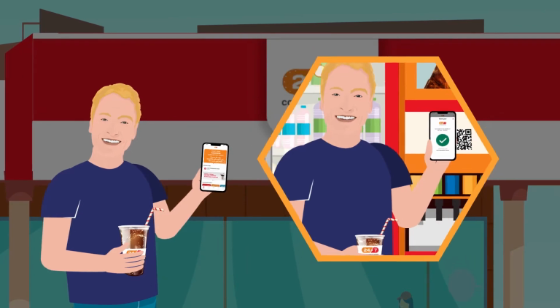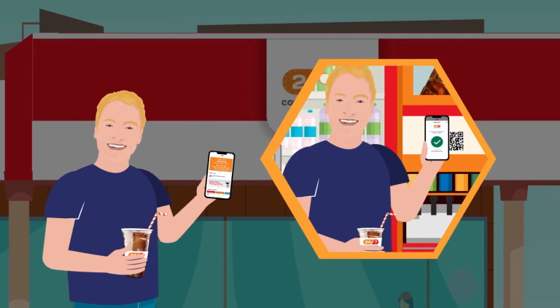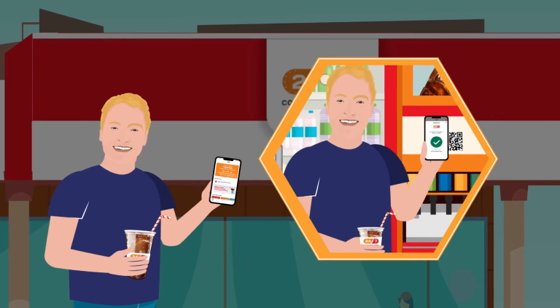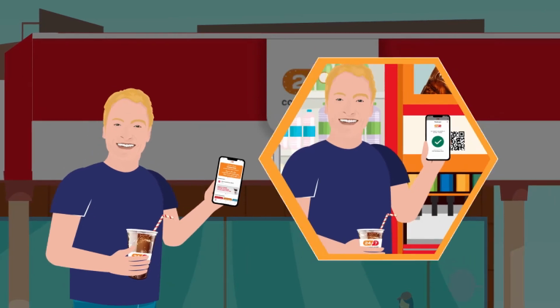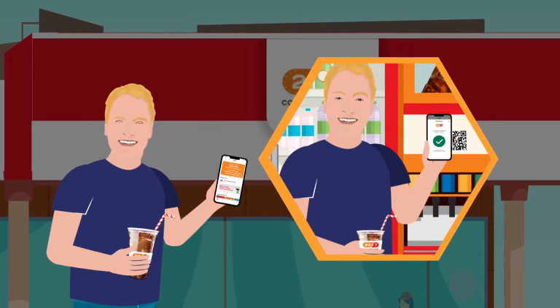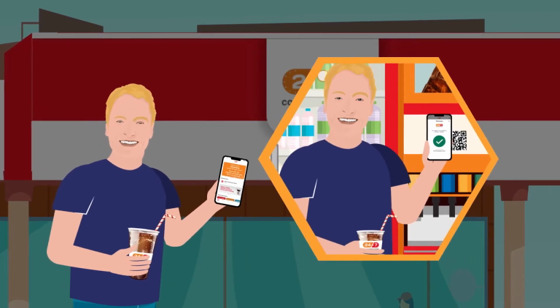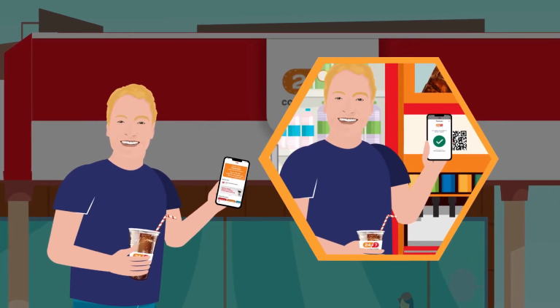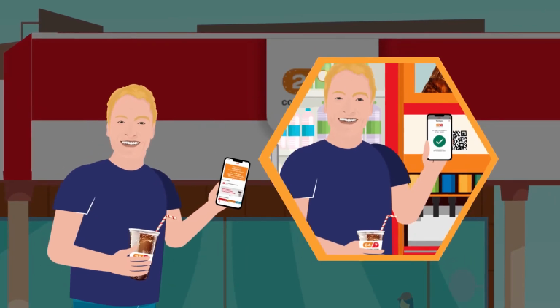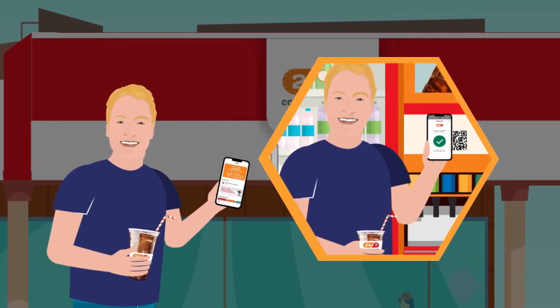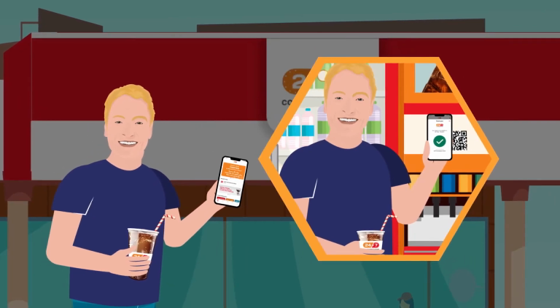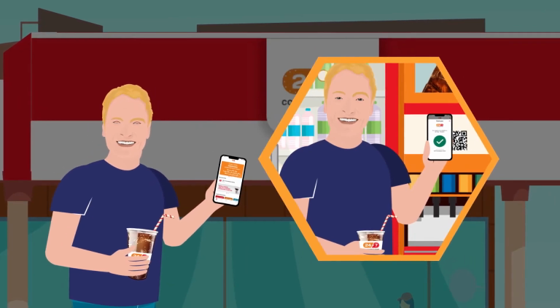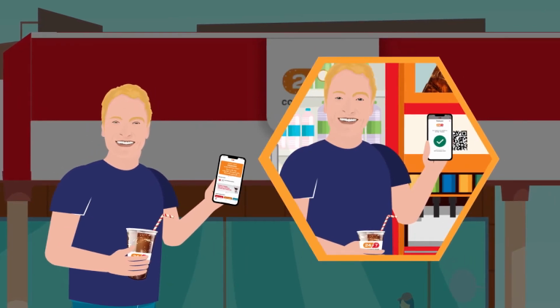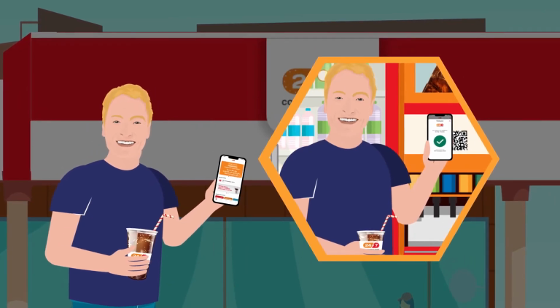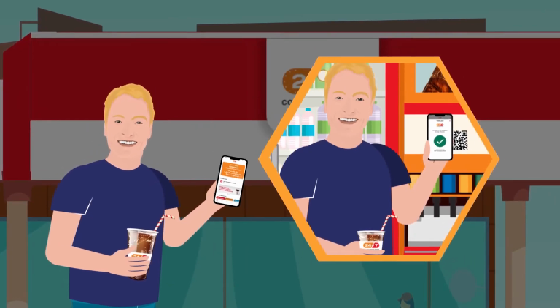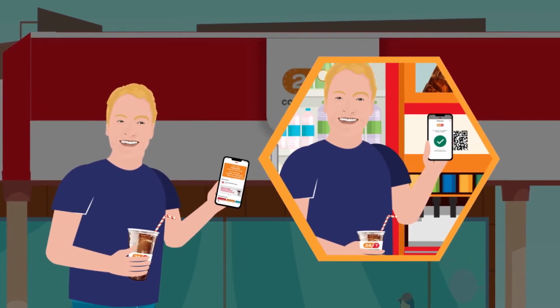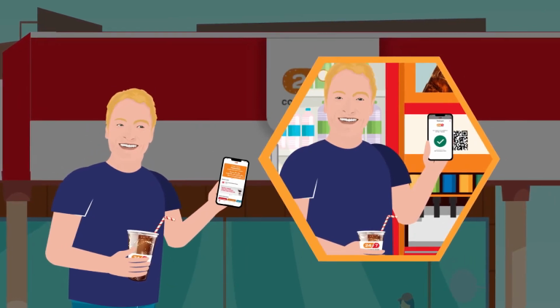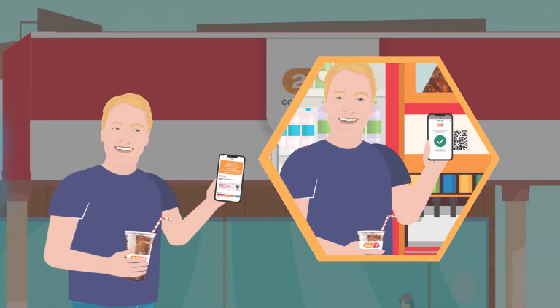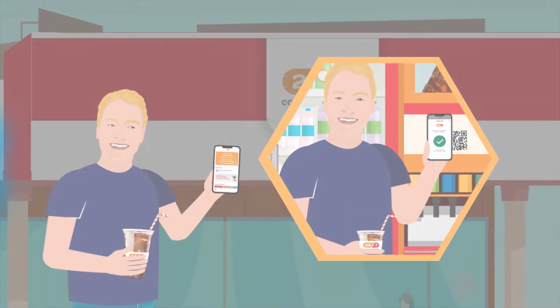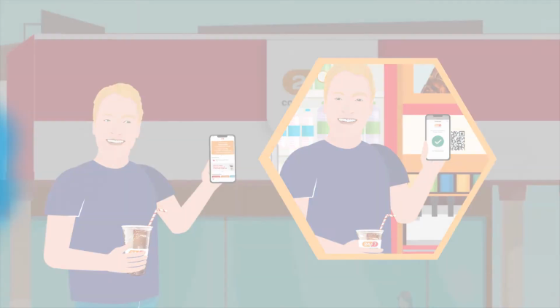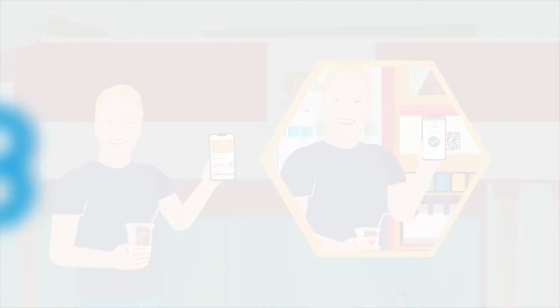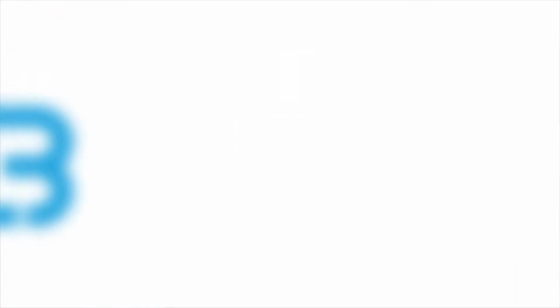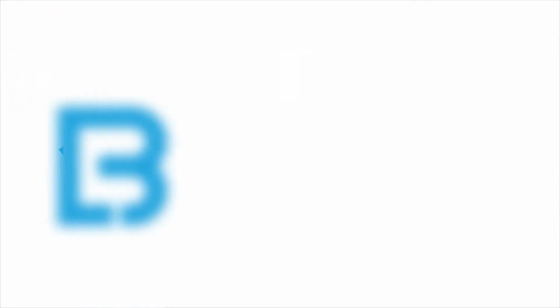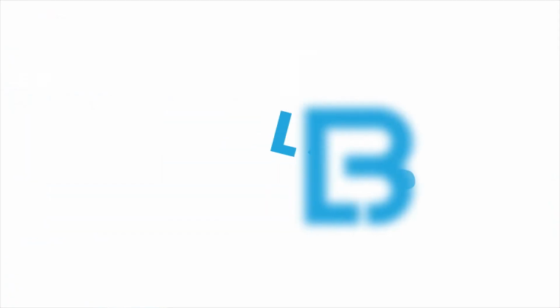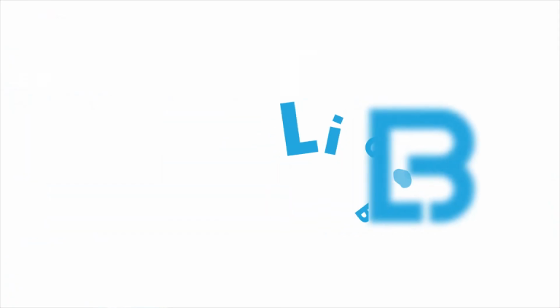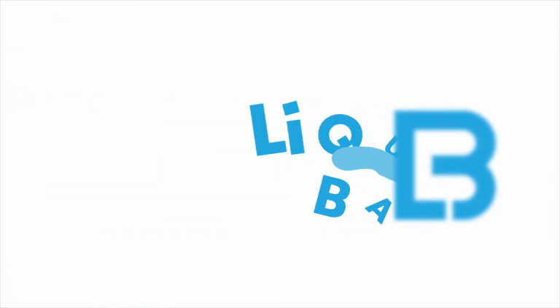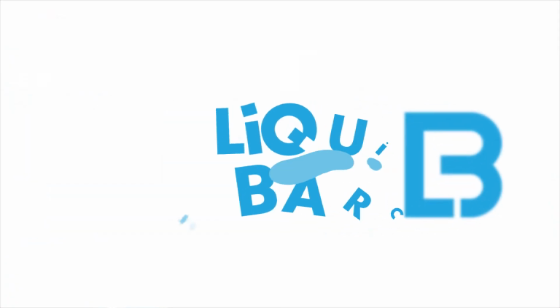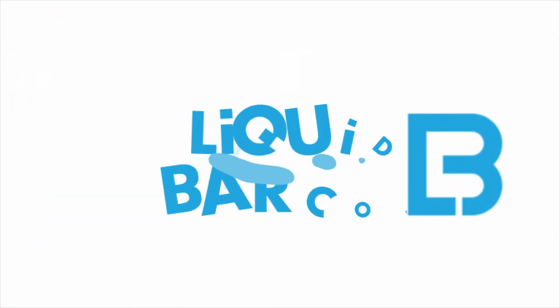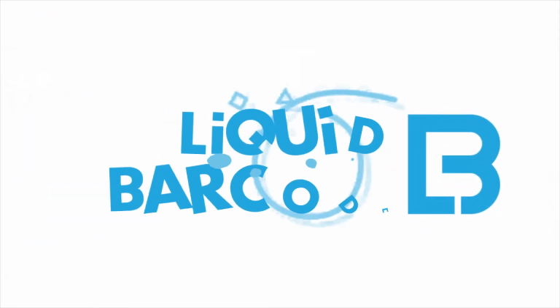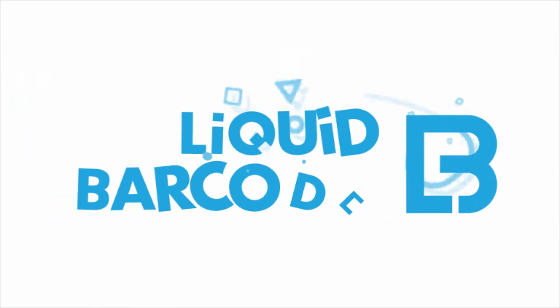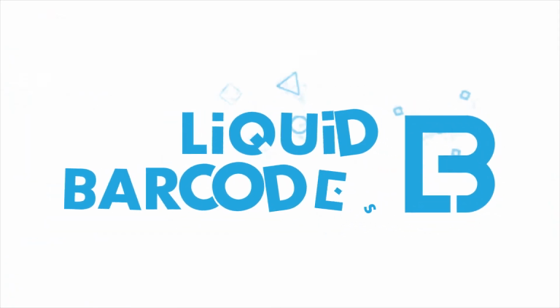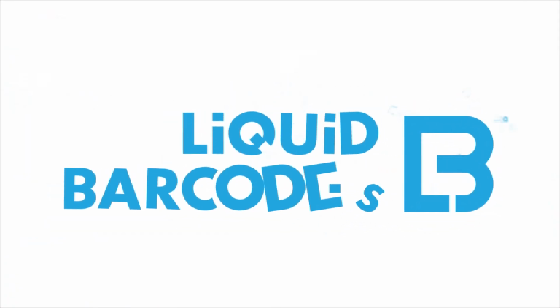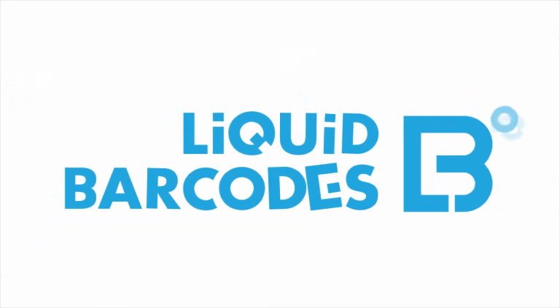Do you want this super loyalty for your brand? Liquid Barcodes is your partner.